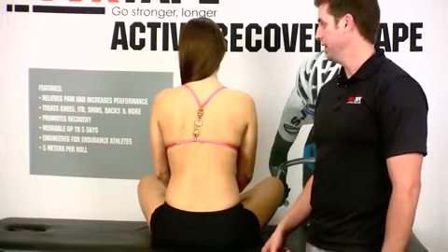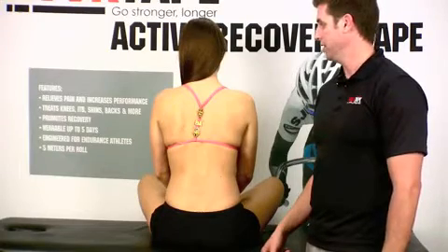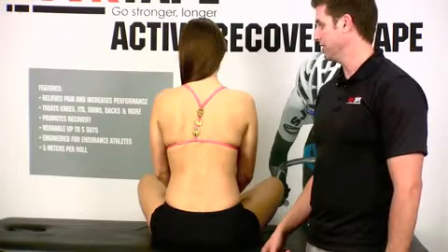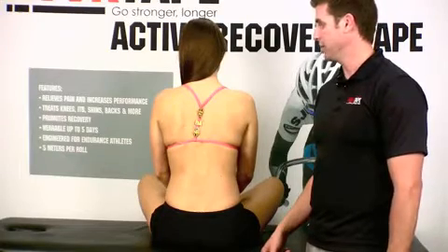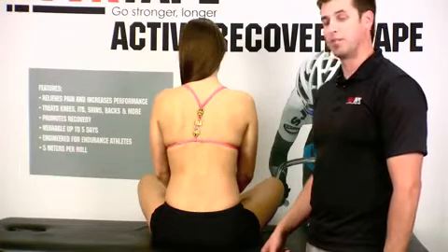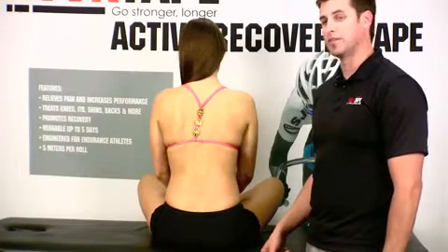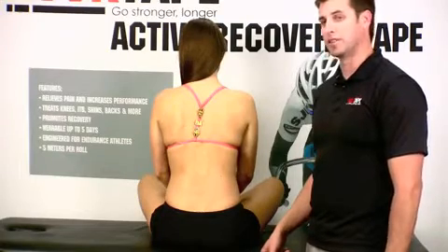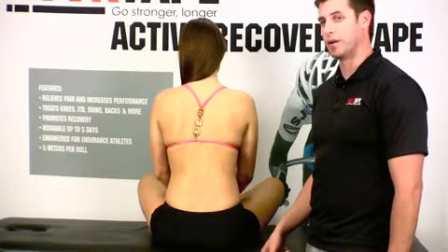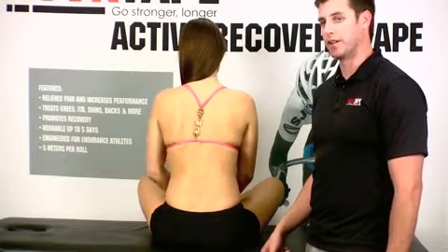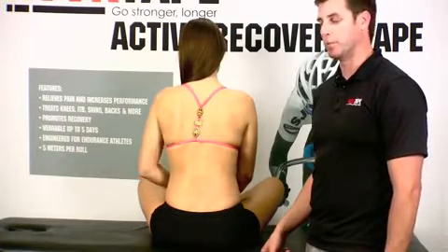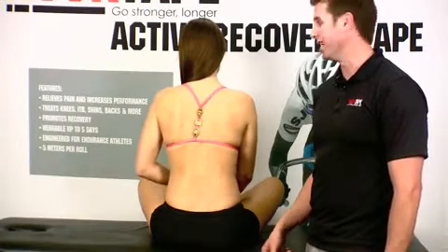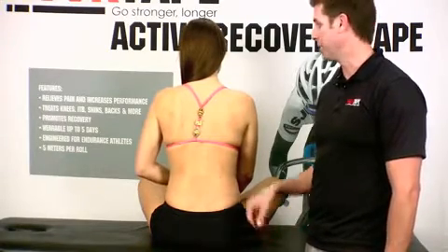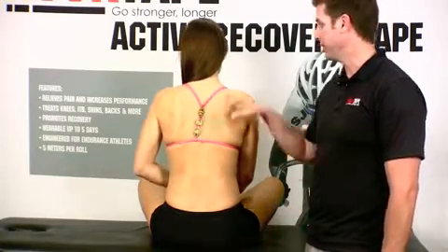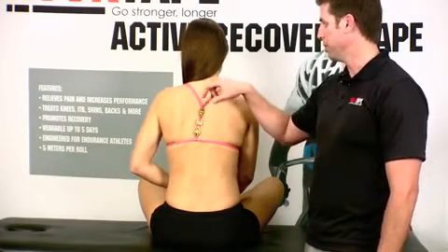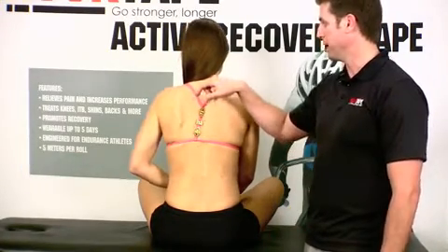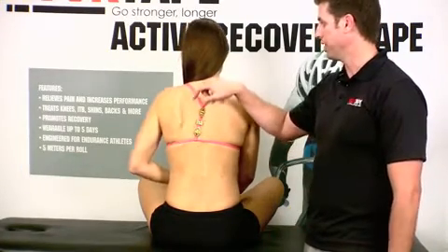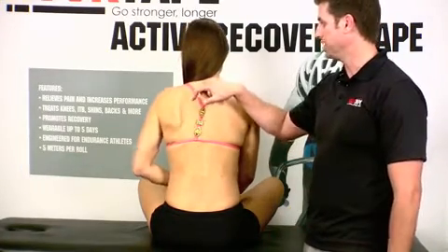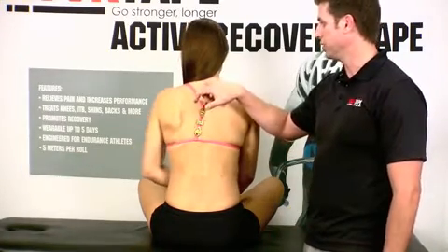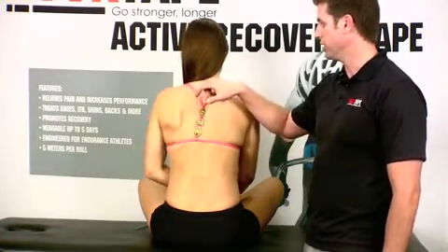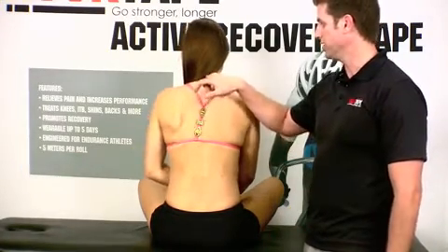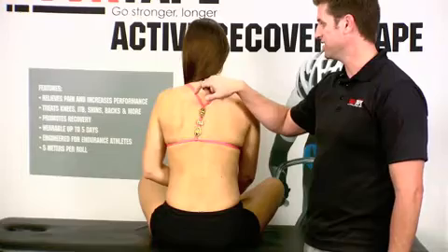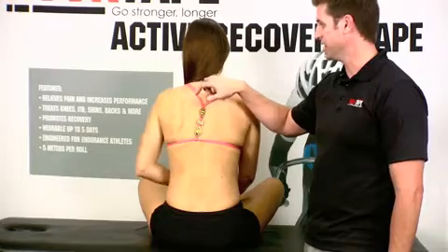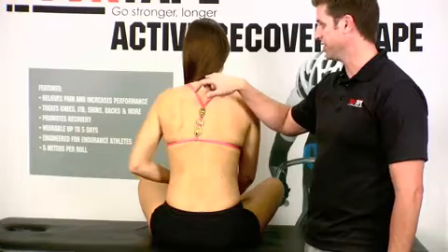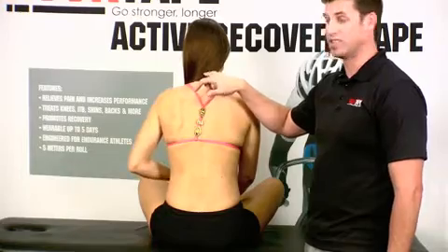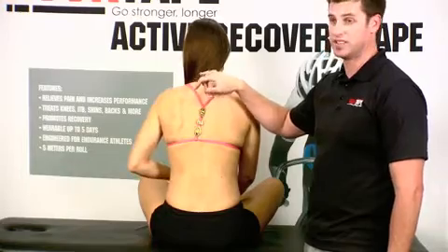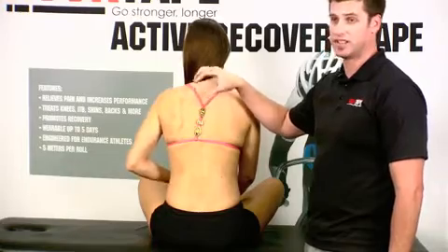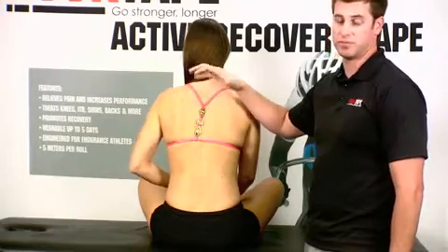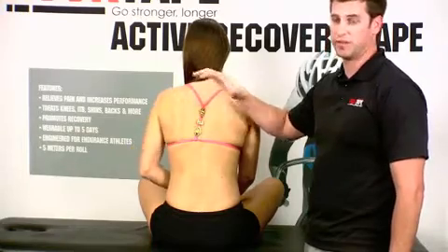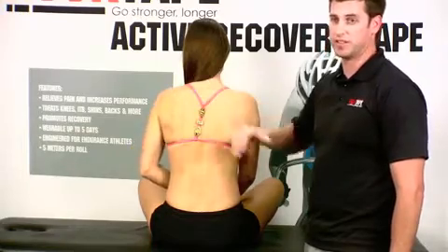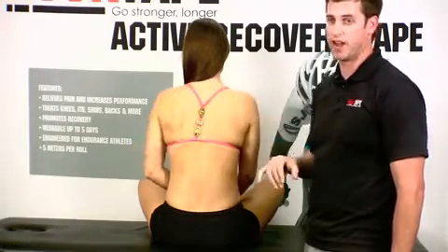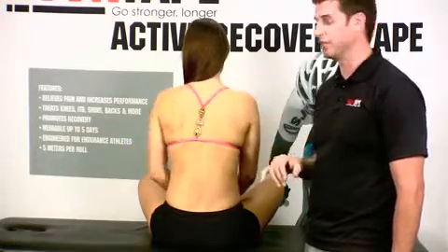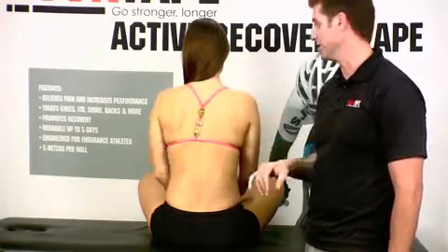A lot of the time when these patients come in, they're going to complain about pain around T1, C7, C6, maybe even the C5 region.